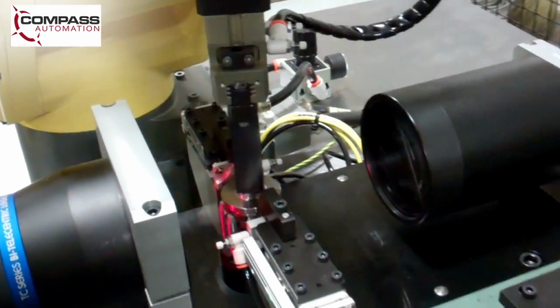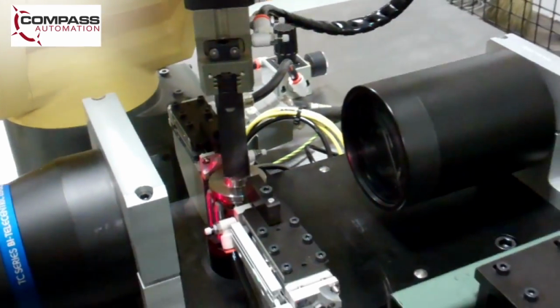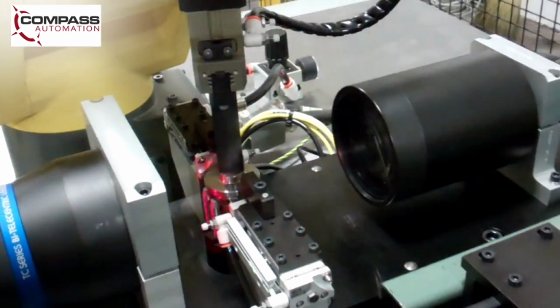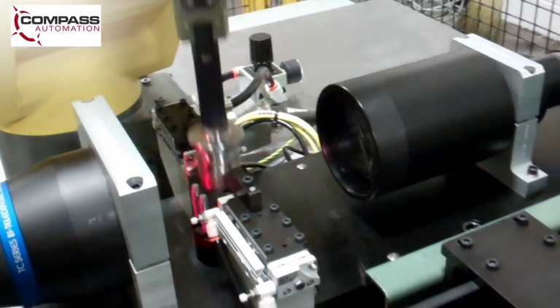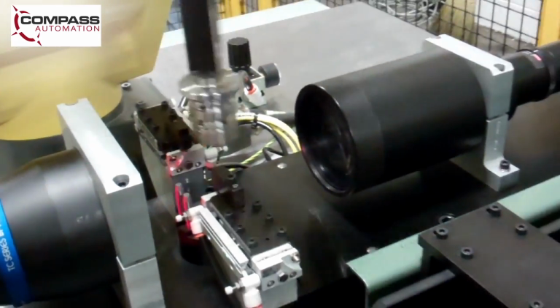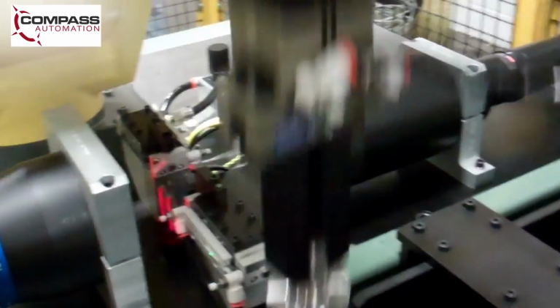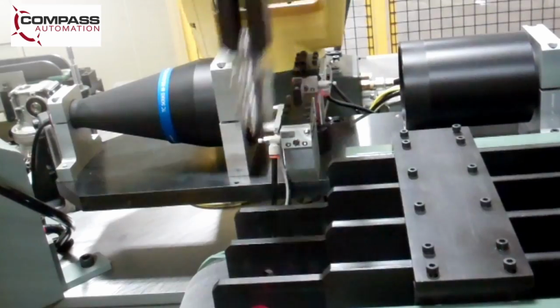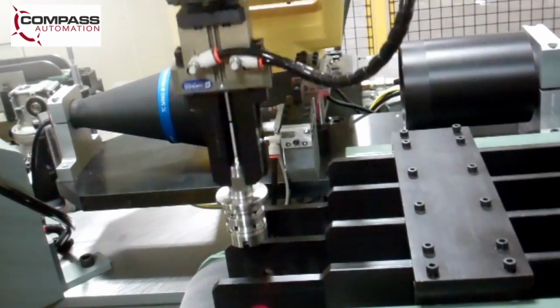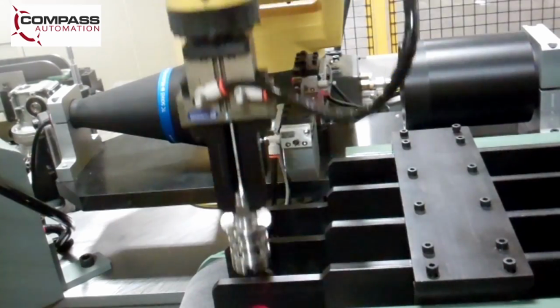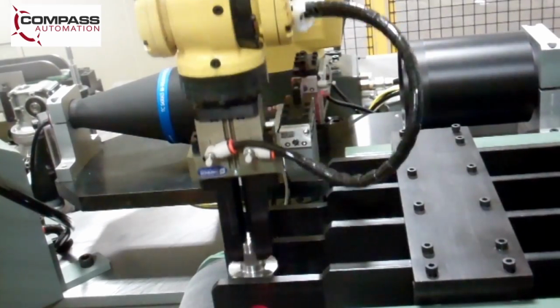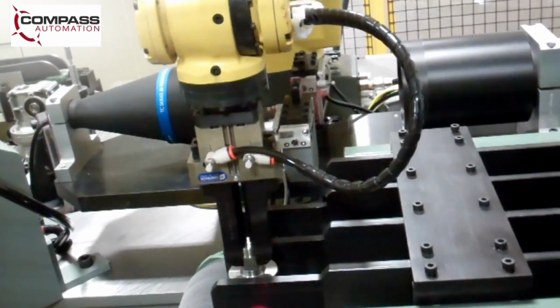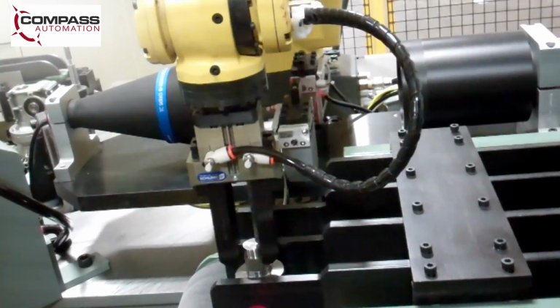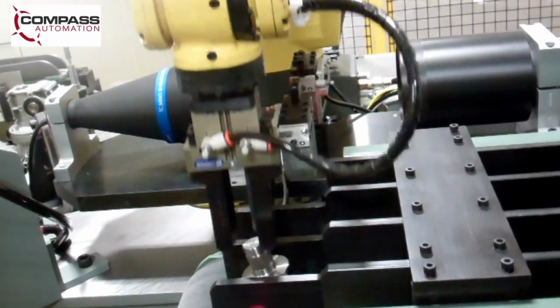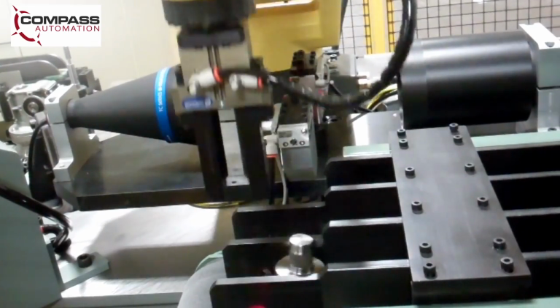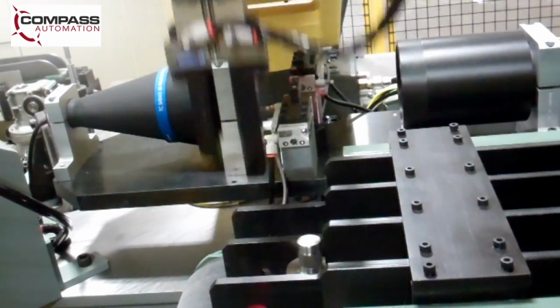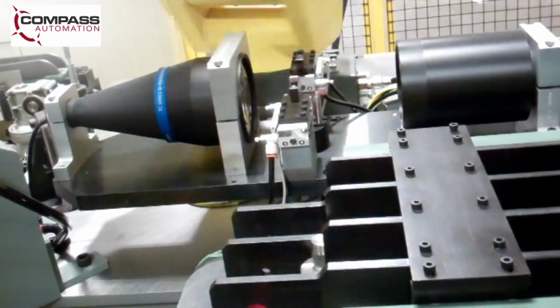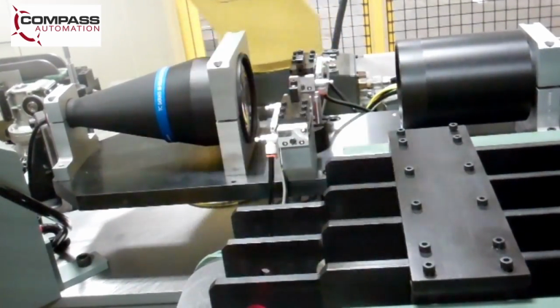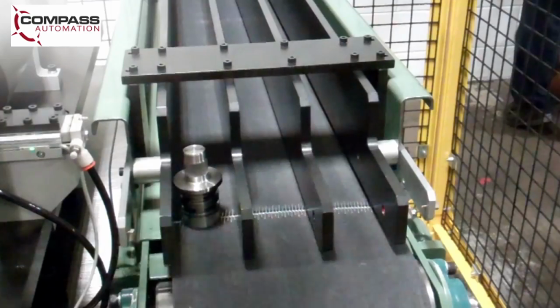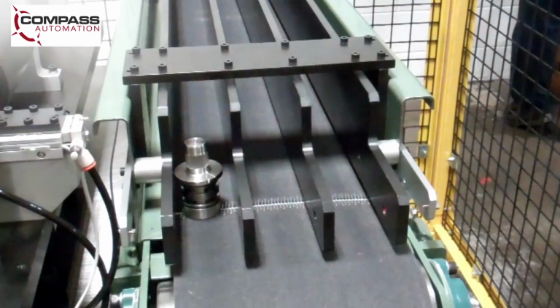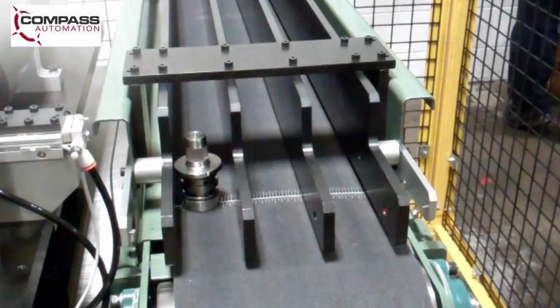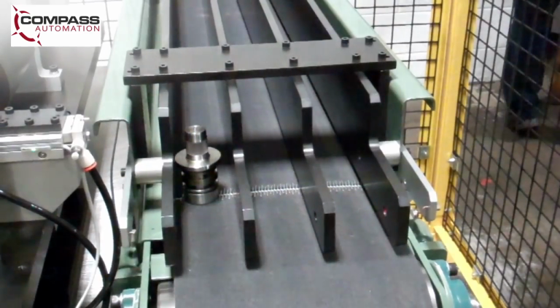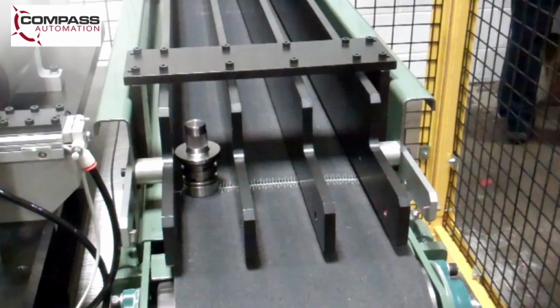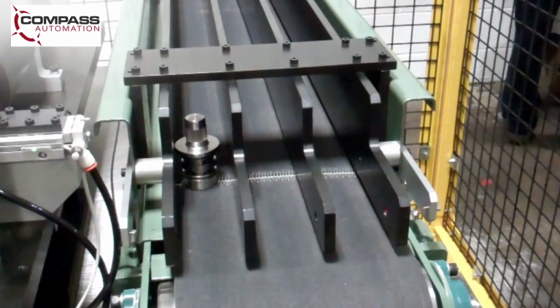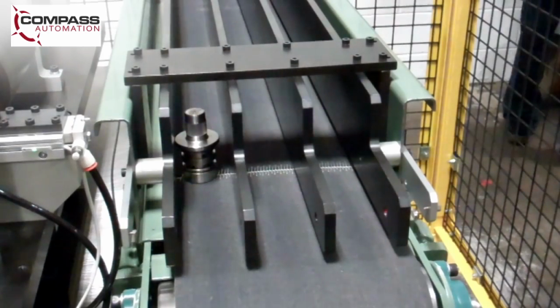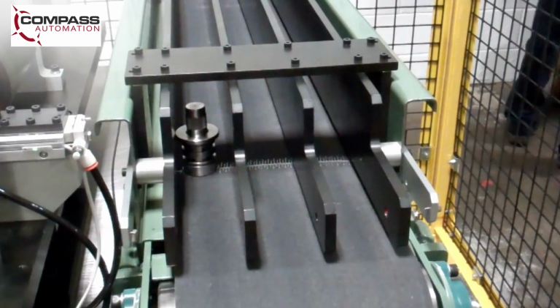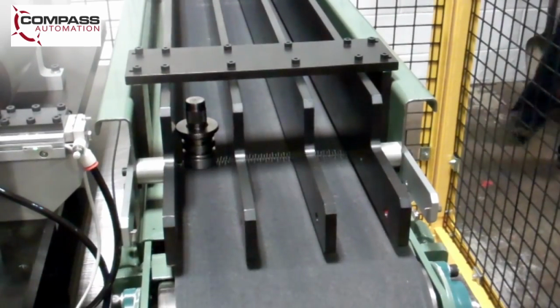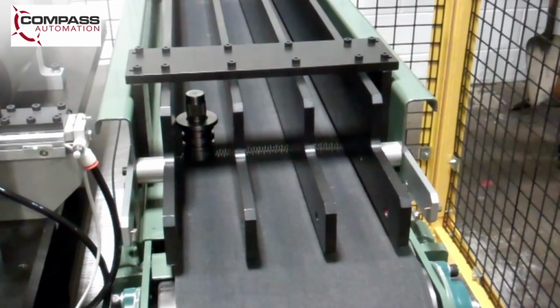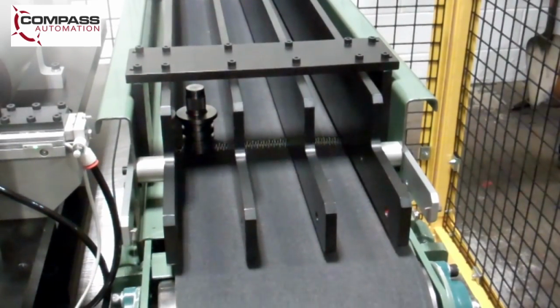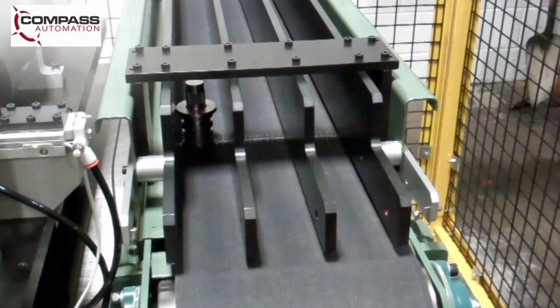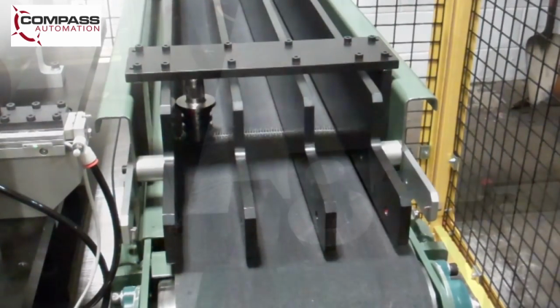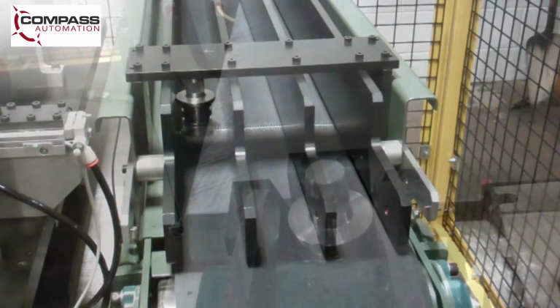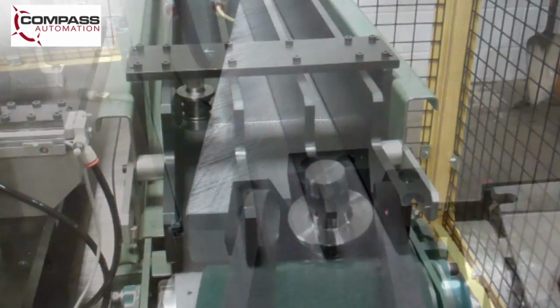Finally, the robot moves the part to an outfeed conveyor for post-processing and packaging.